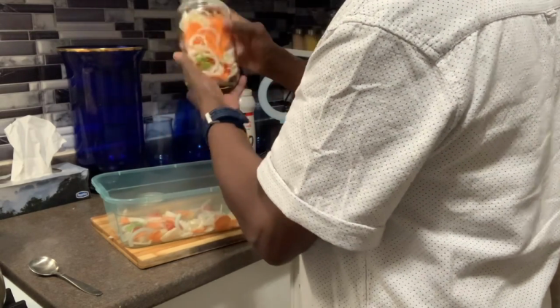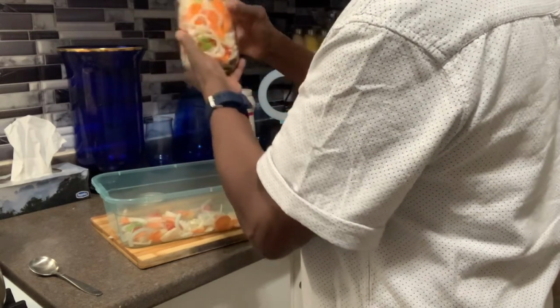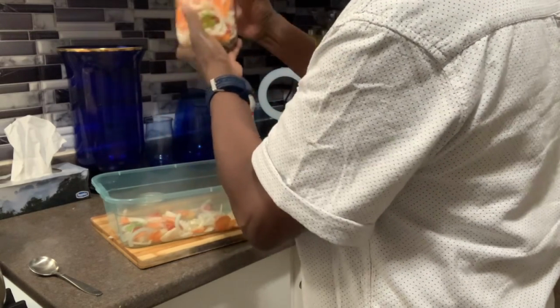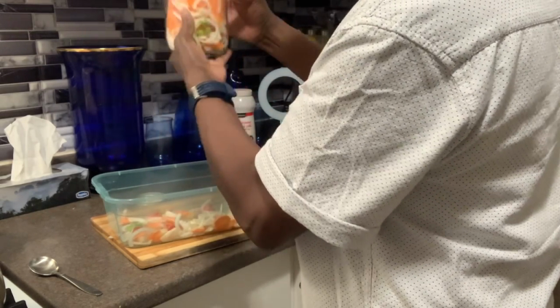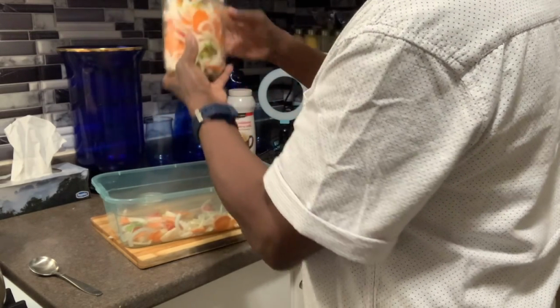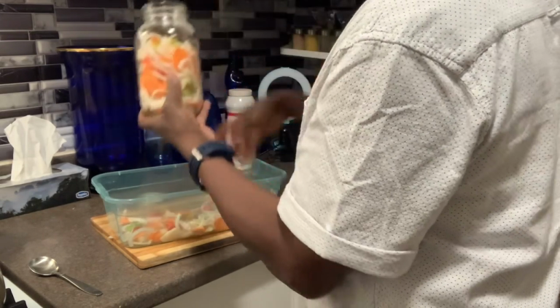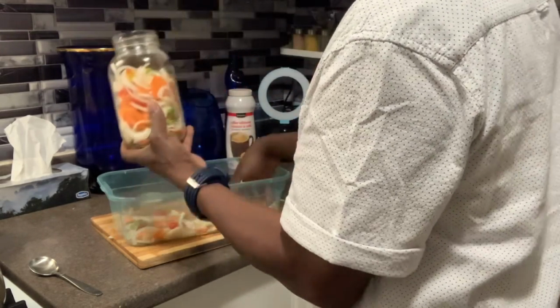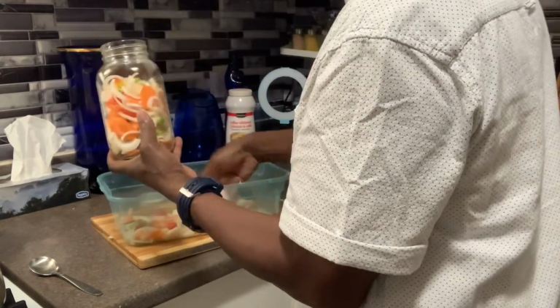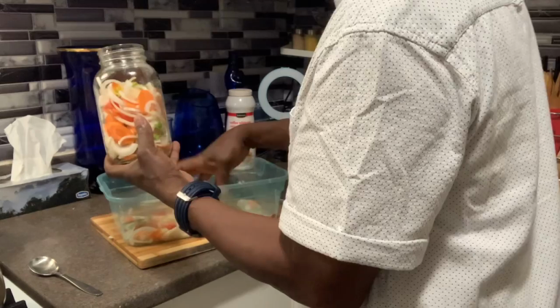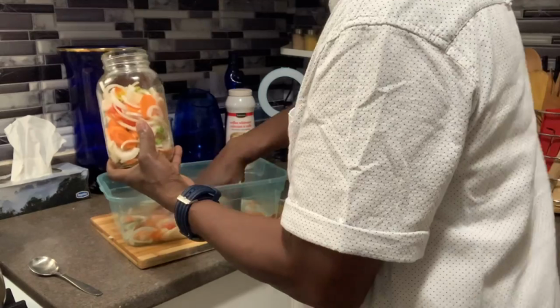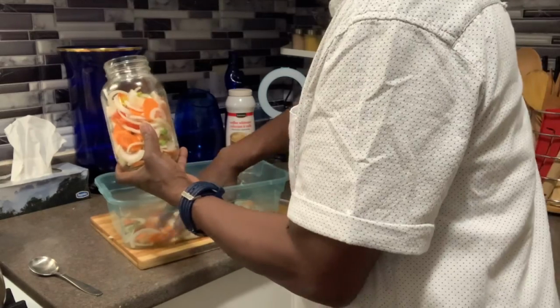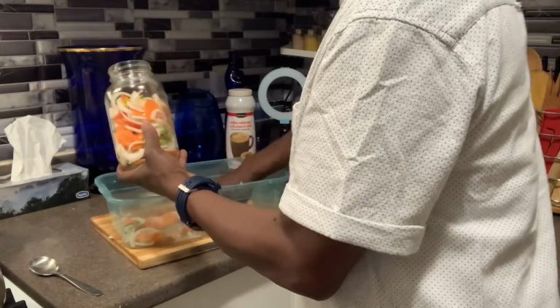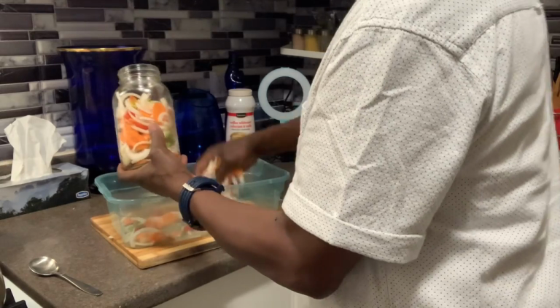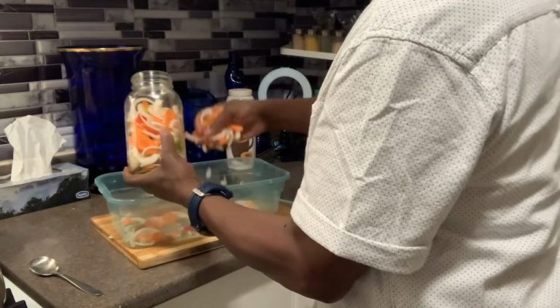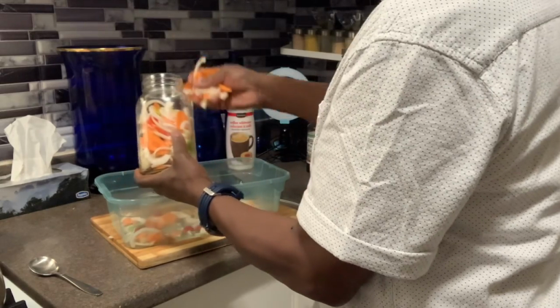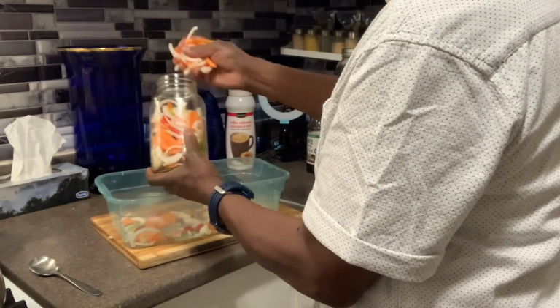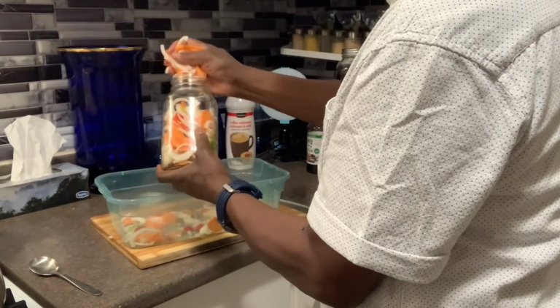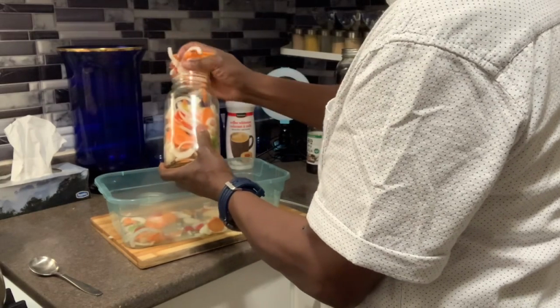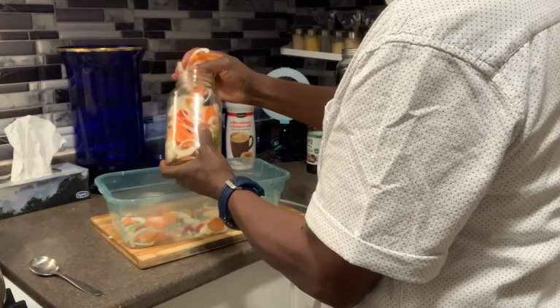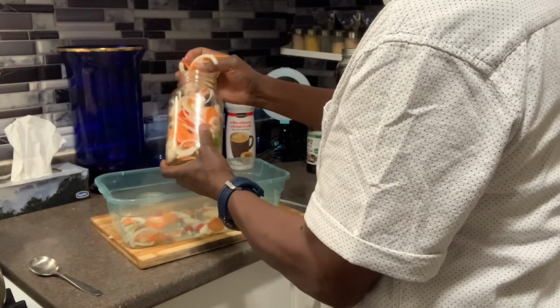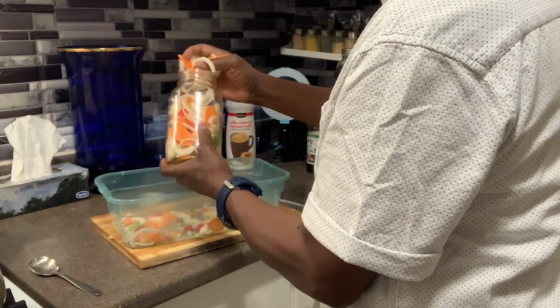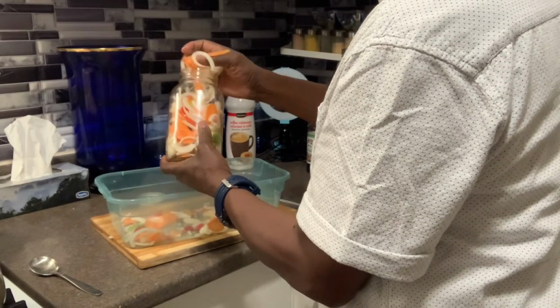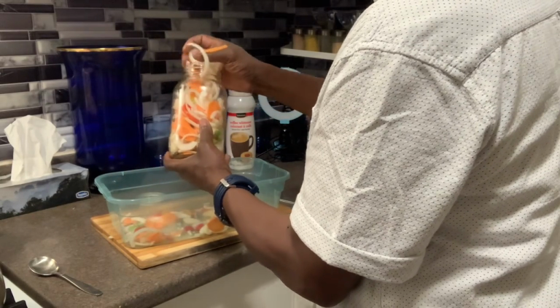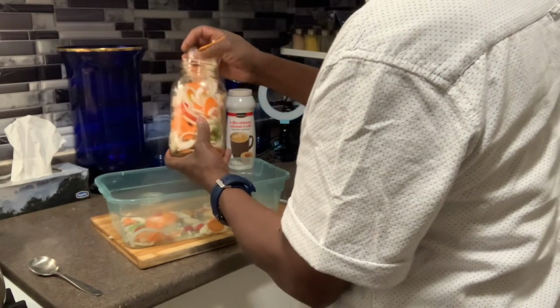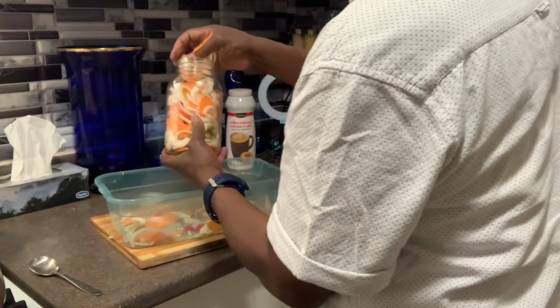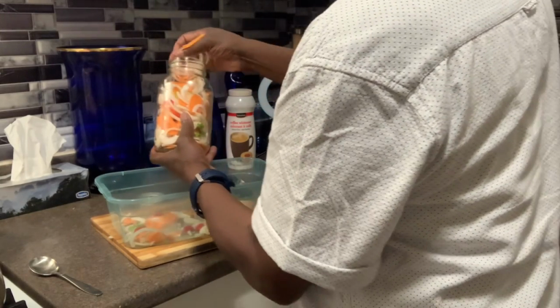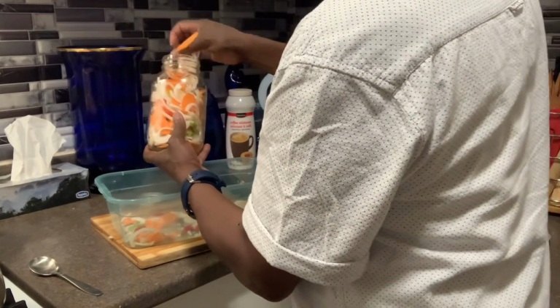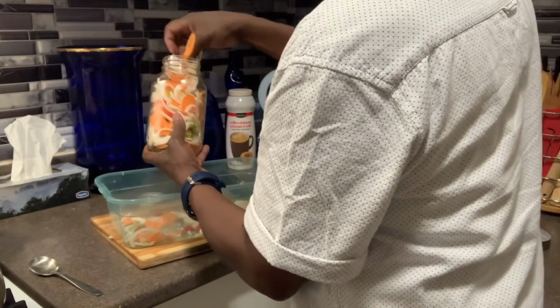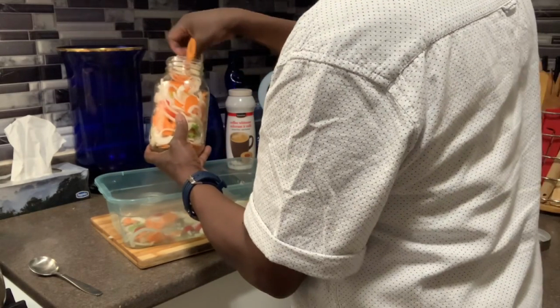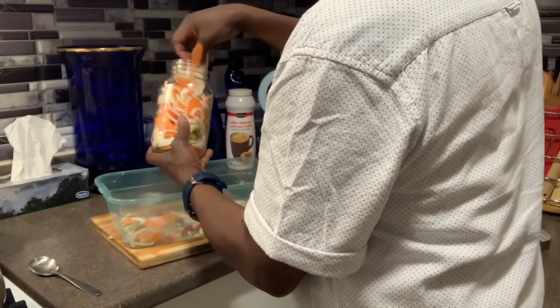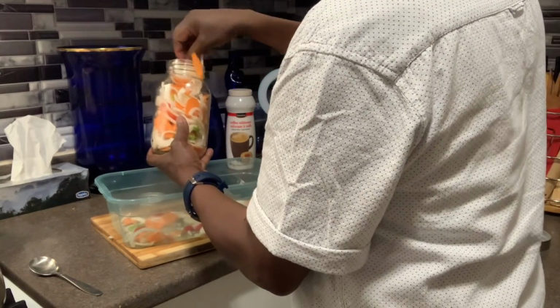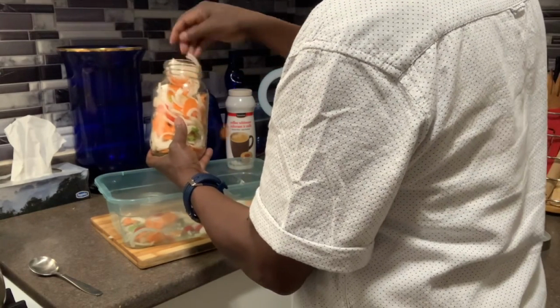I'm going to put some of the peppers in here.